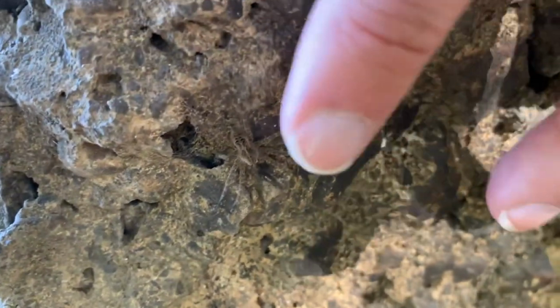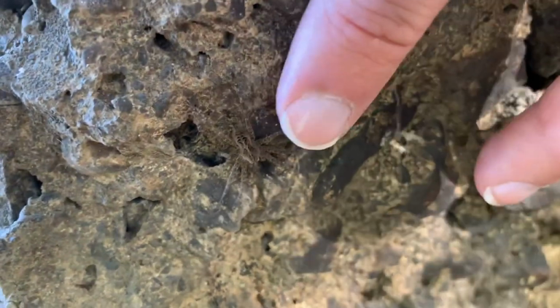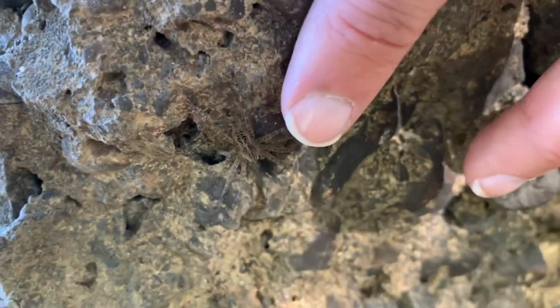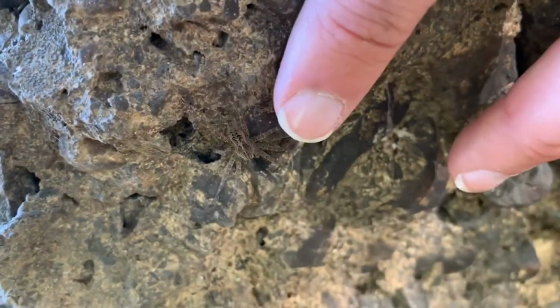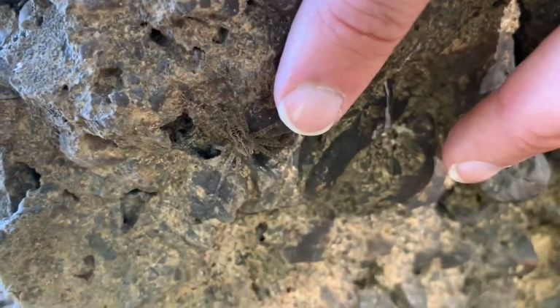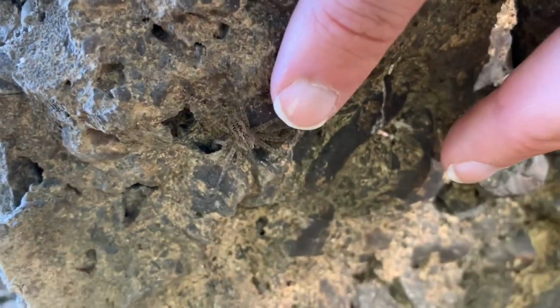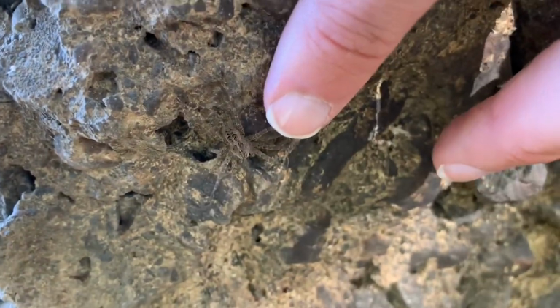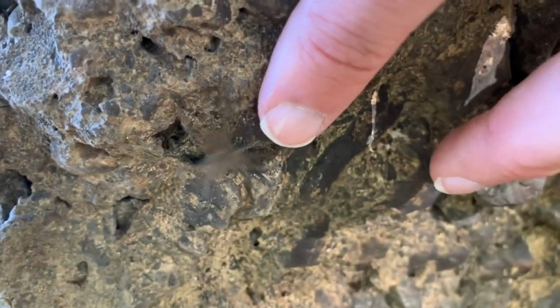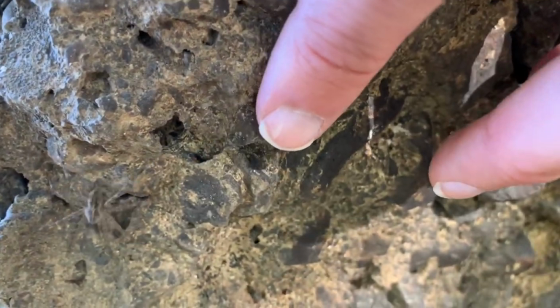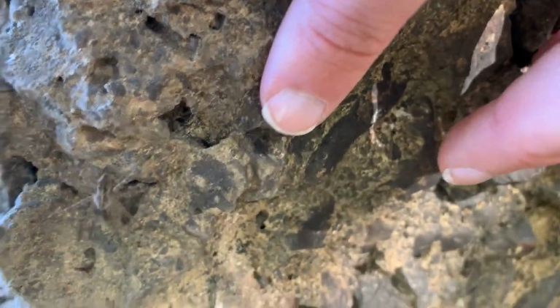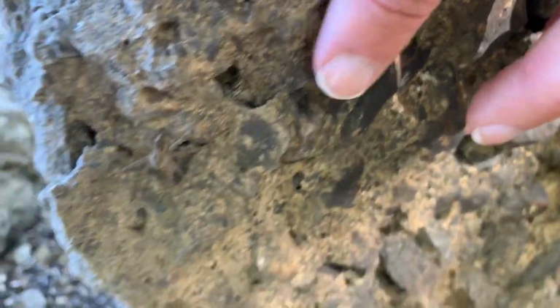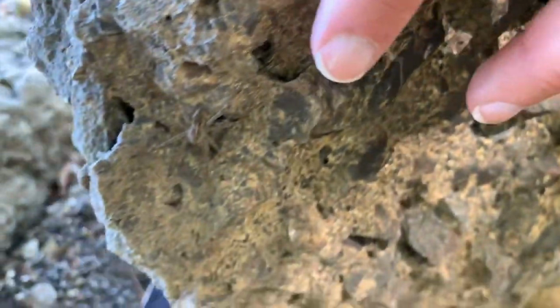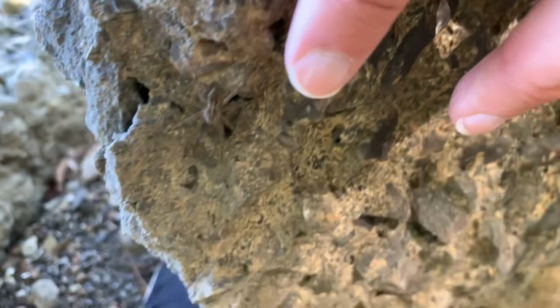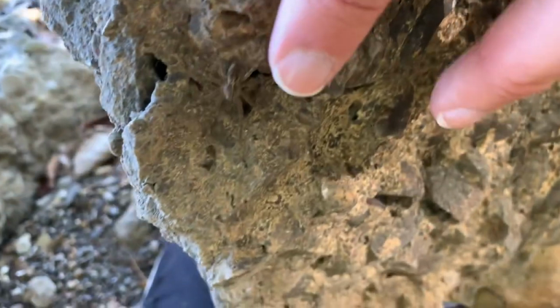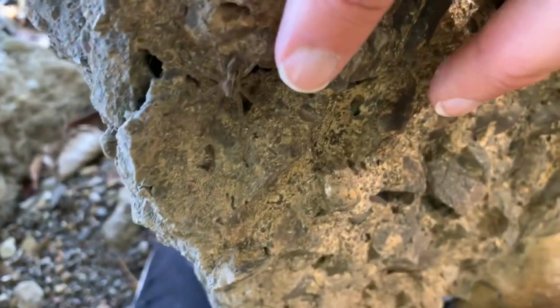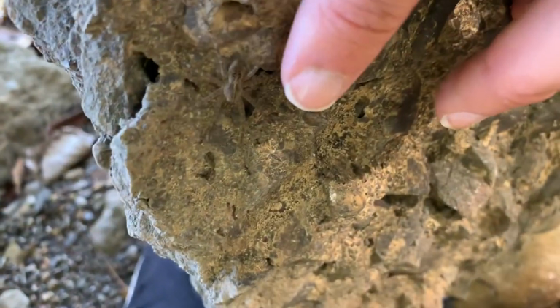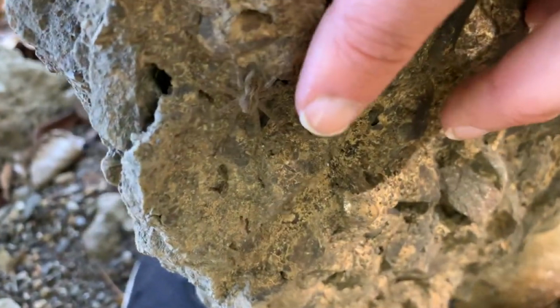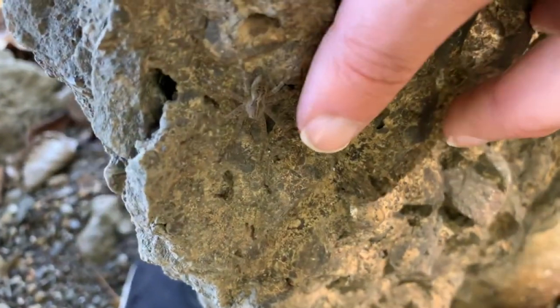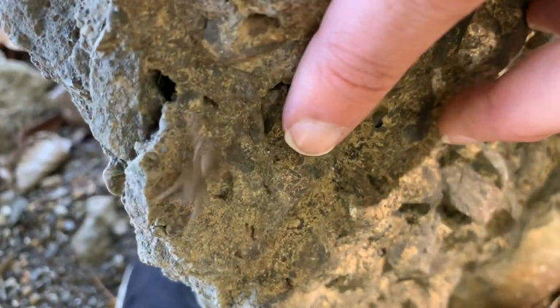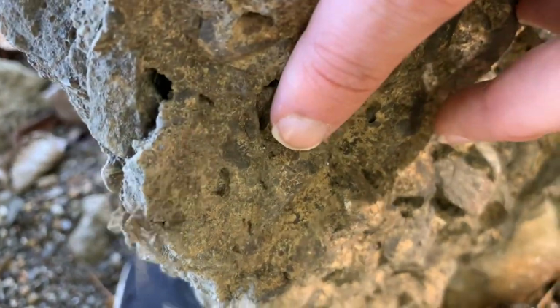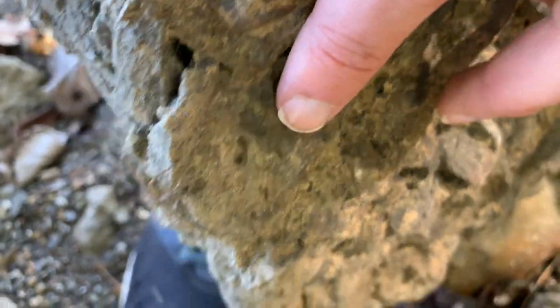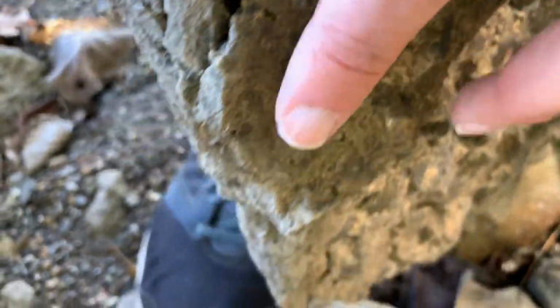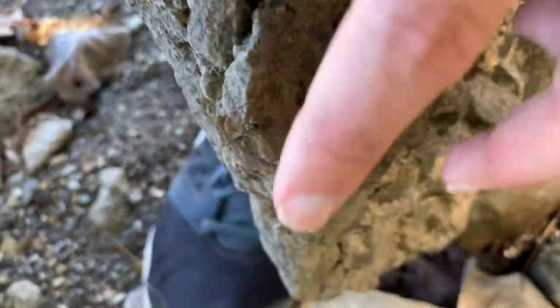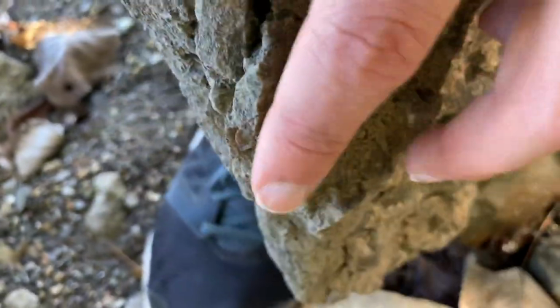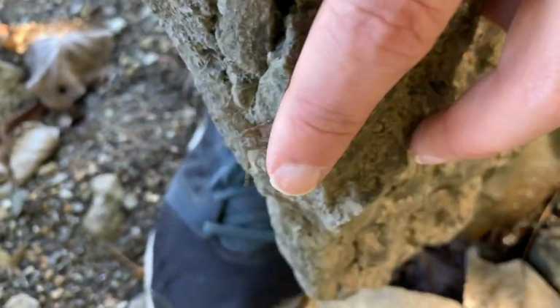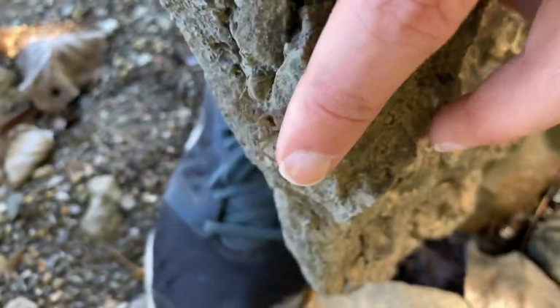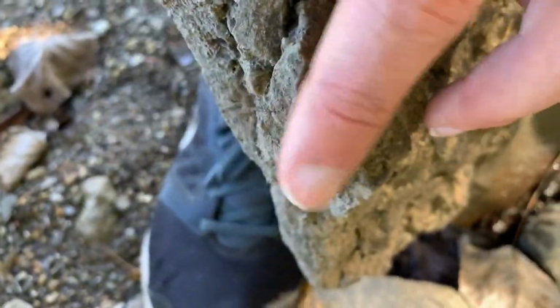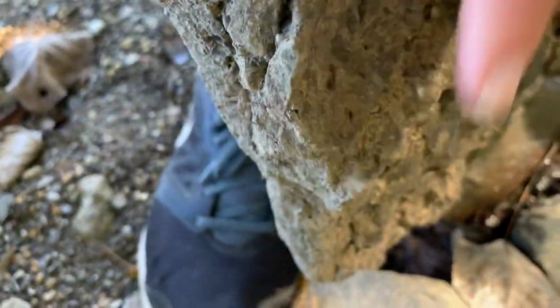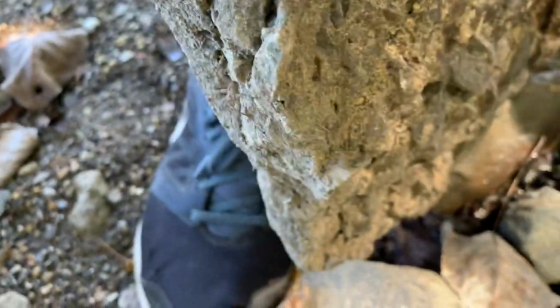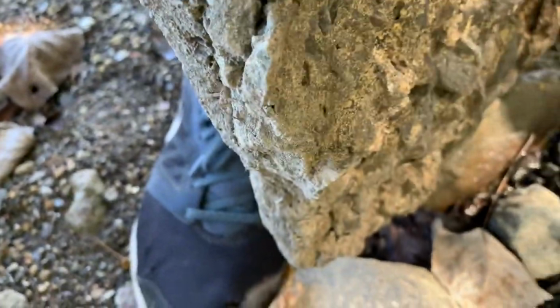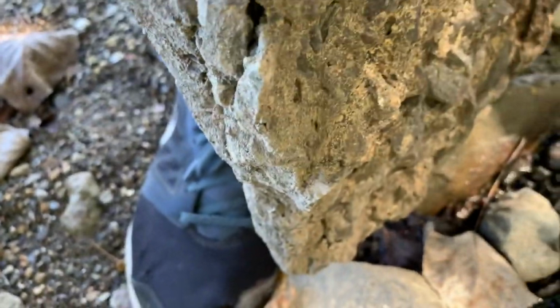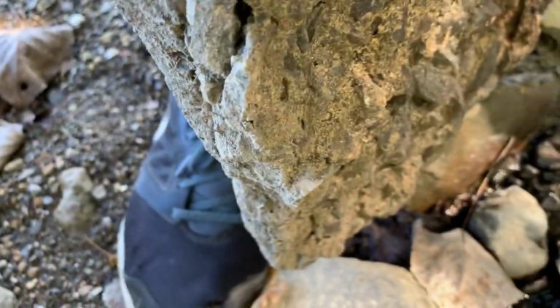As usual, fishing spiders are in no short supply under the rocks along the water's edge. This one, like most, is a juvenile.